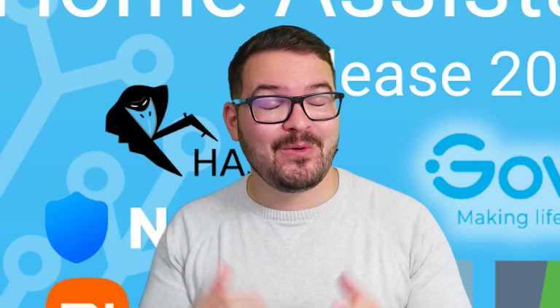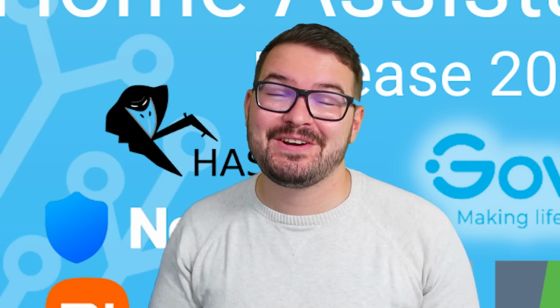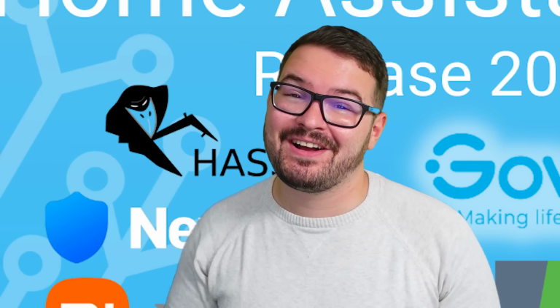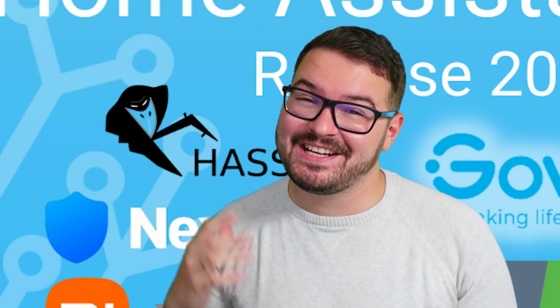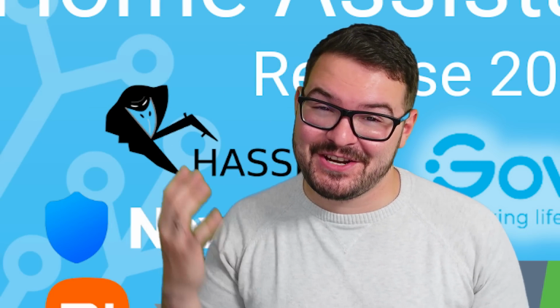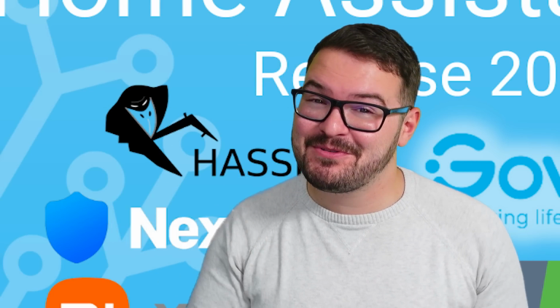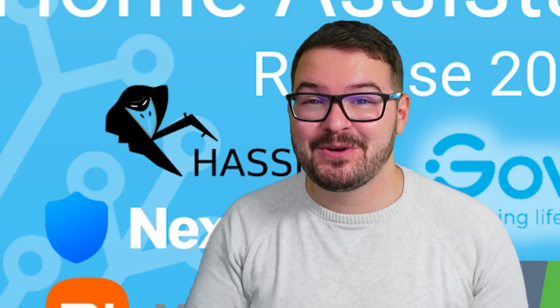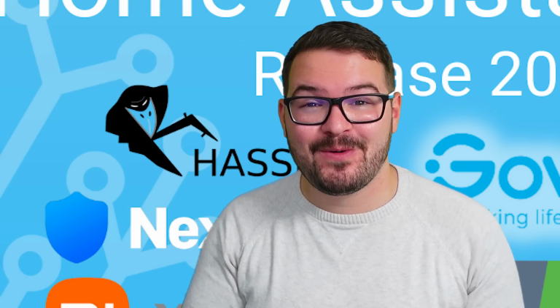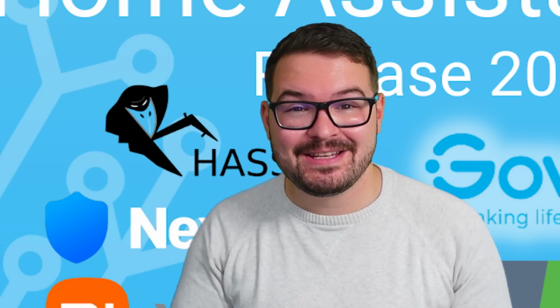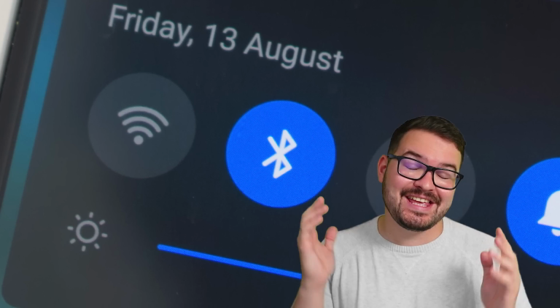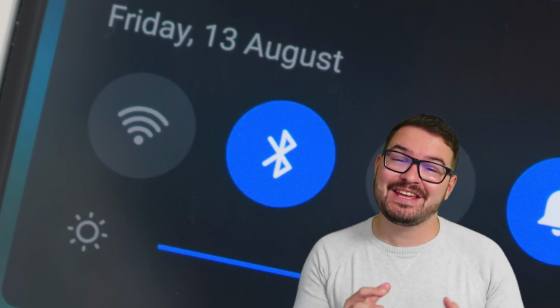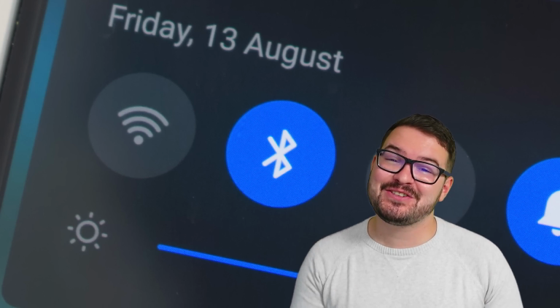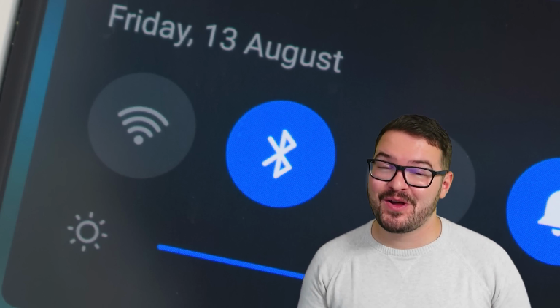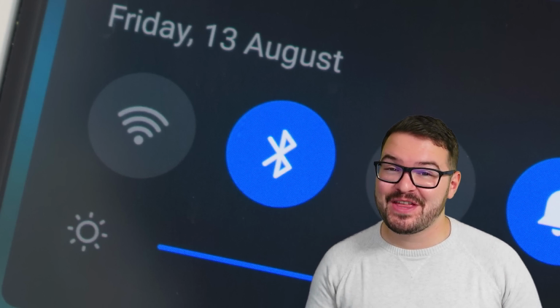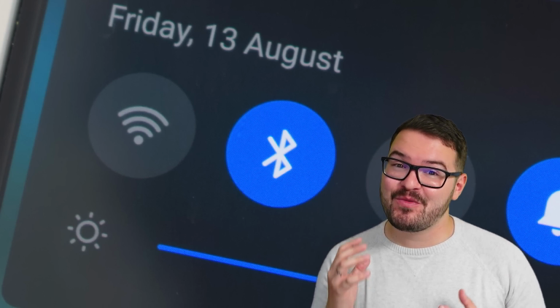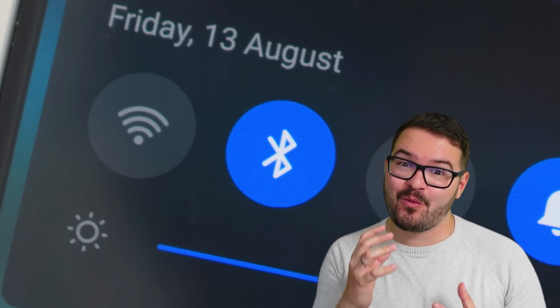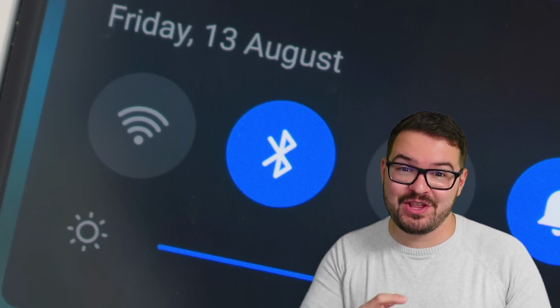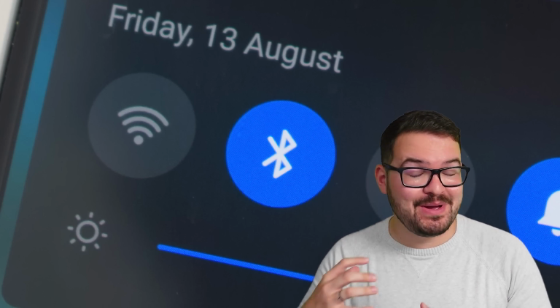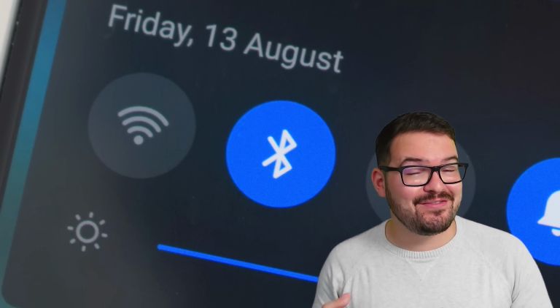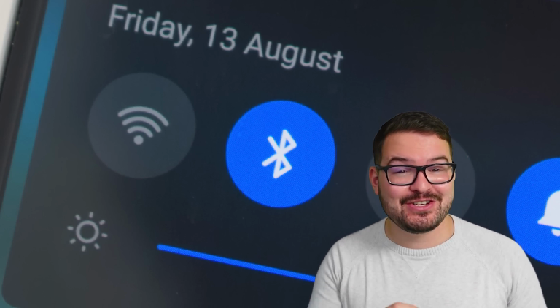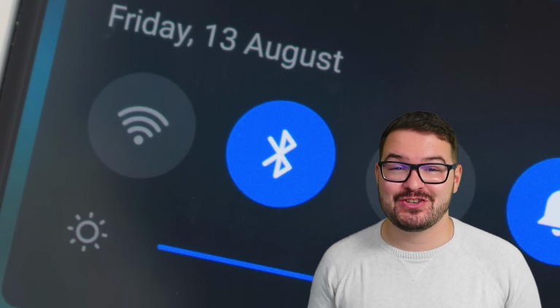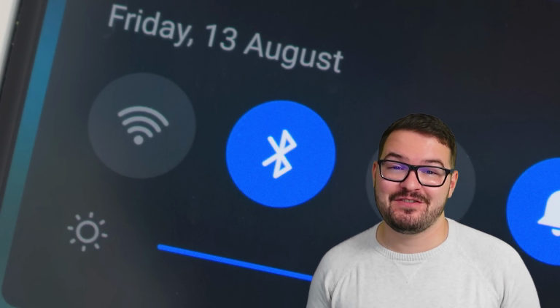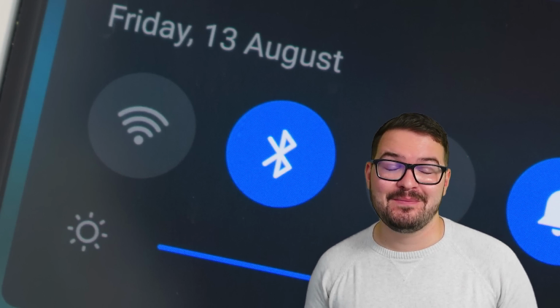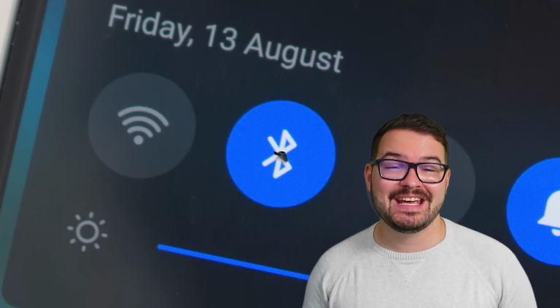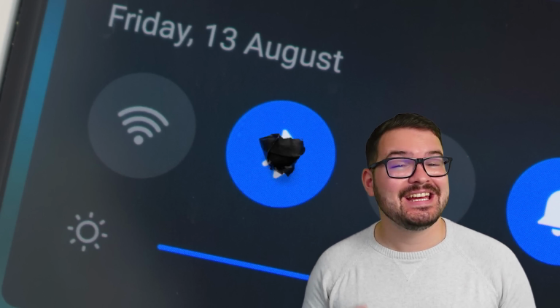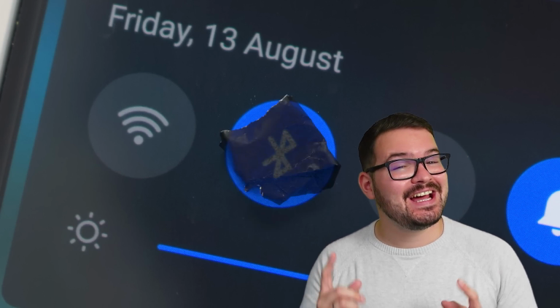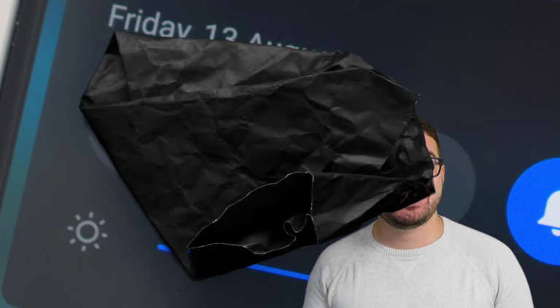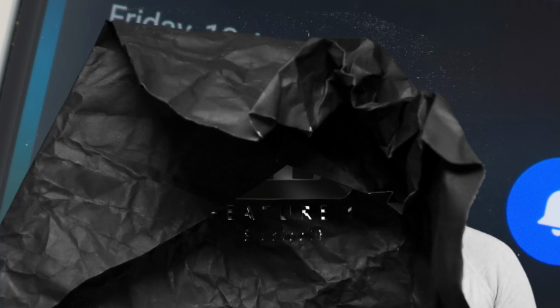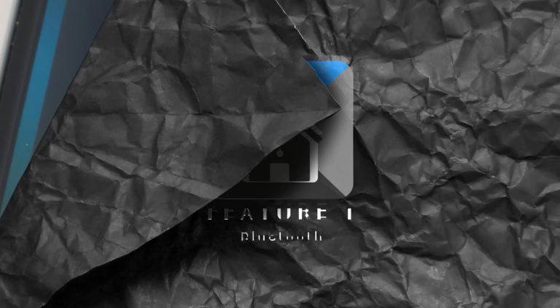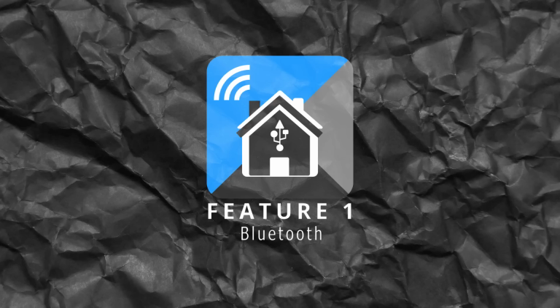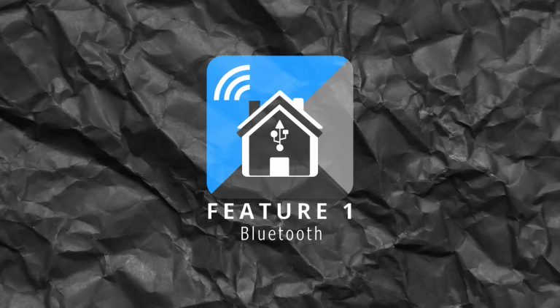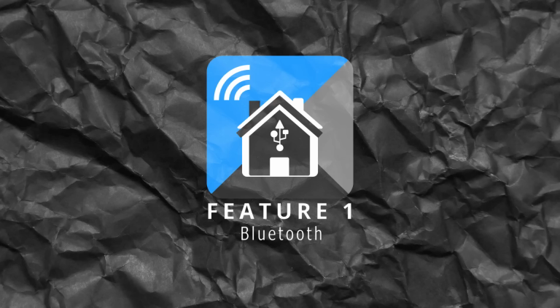What's going on guys? I hope you're all doing well. Kicking this all off, we've got one of the bigger features of the update and that's first class Bluetooth.